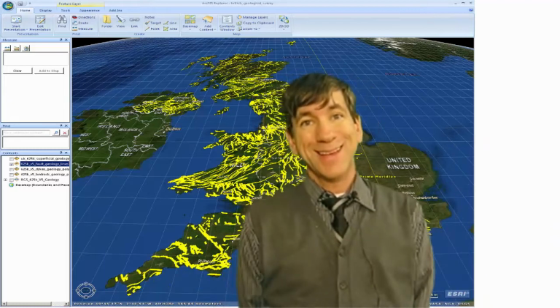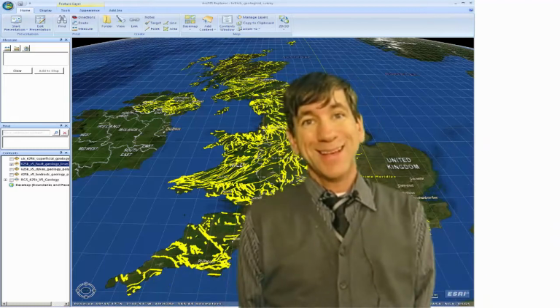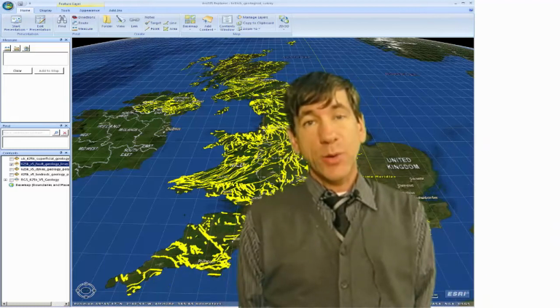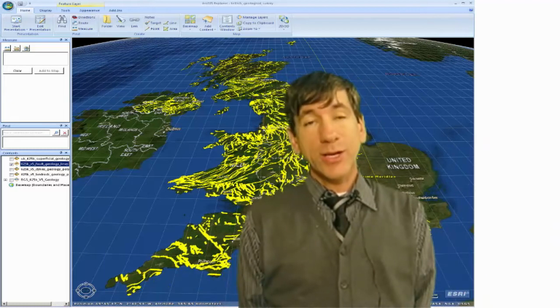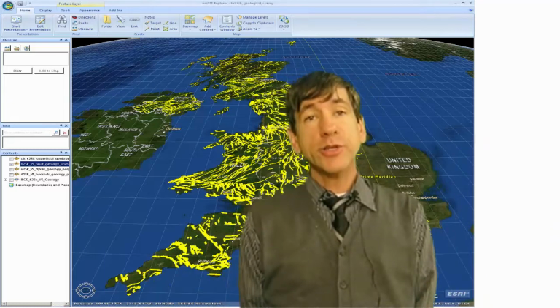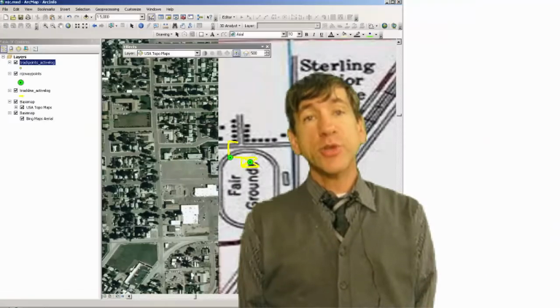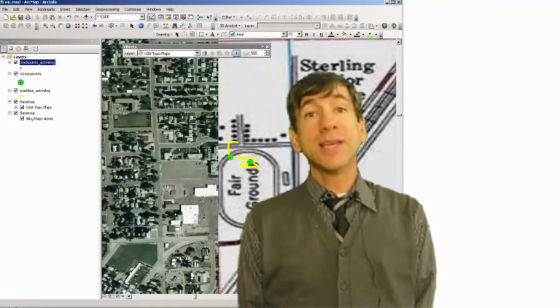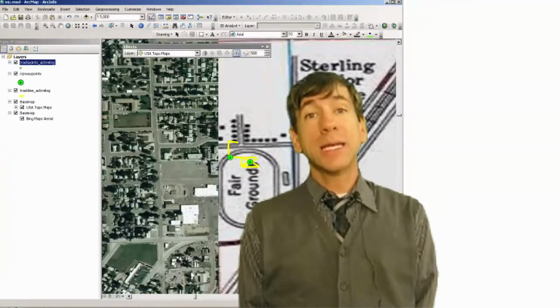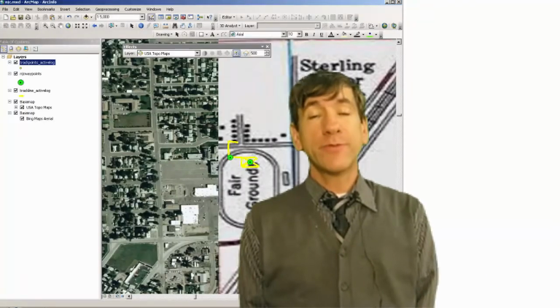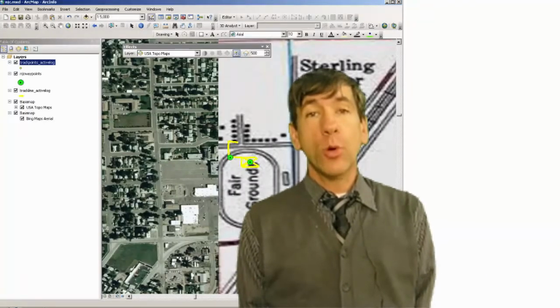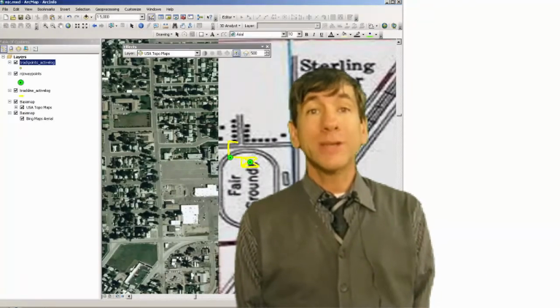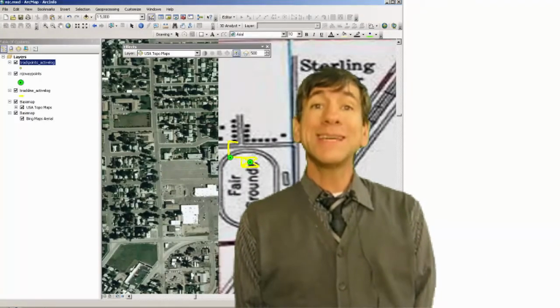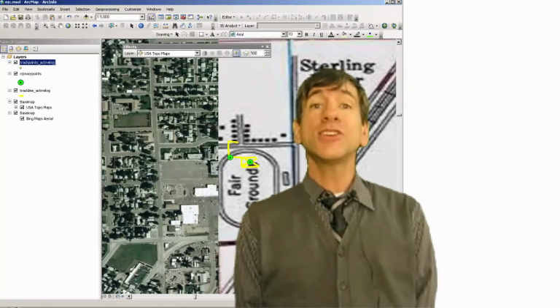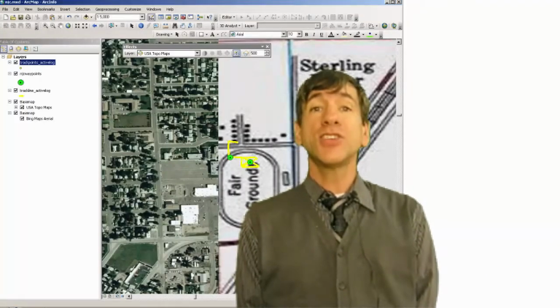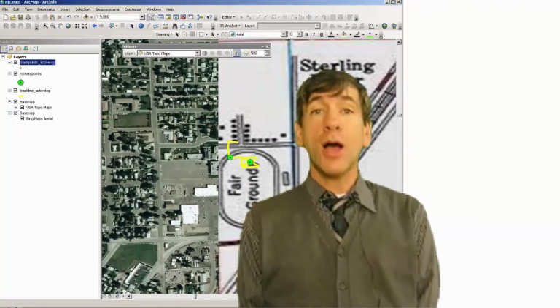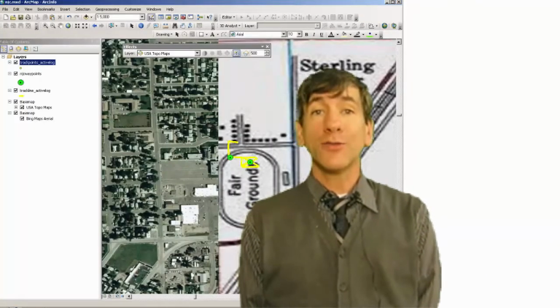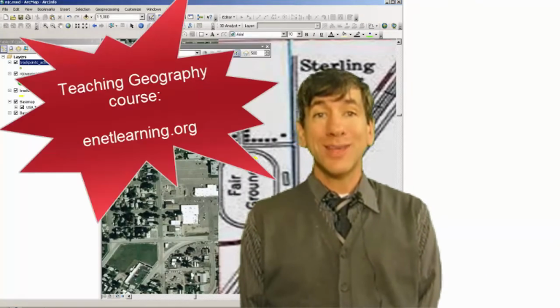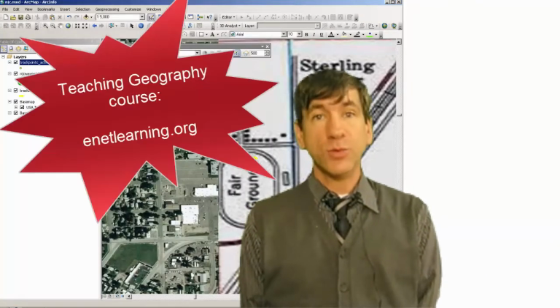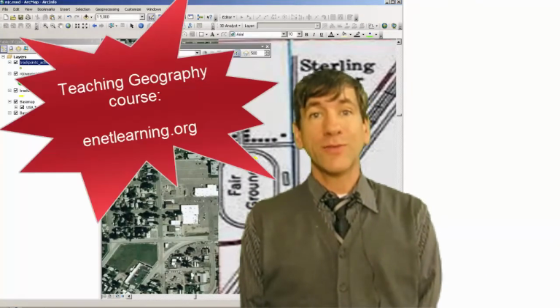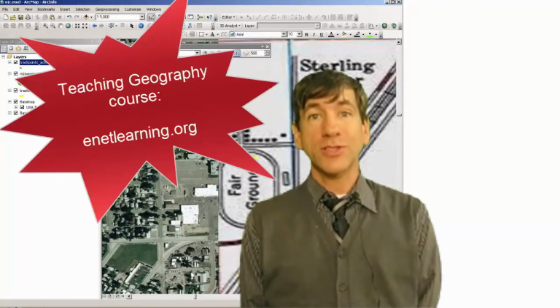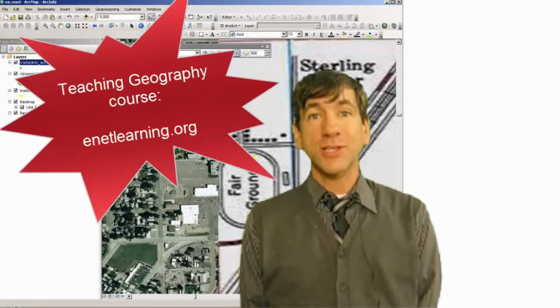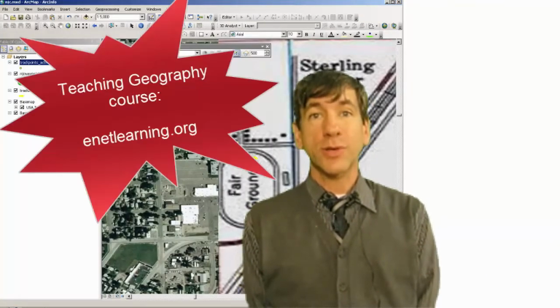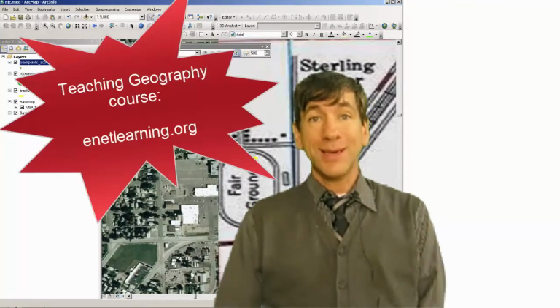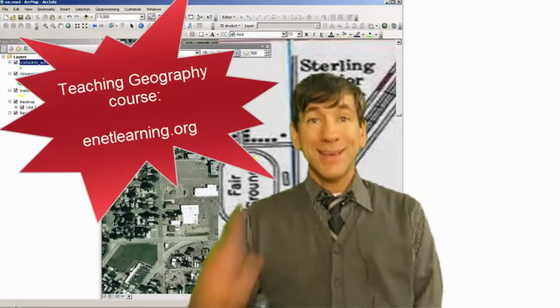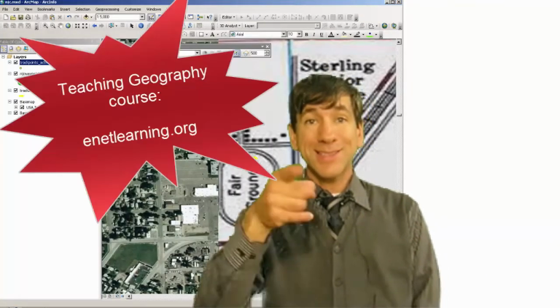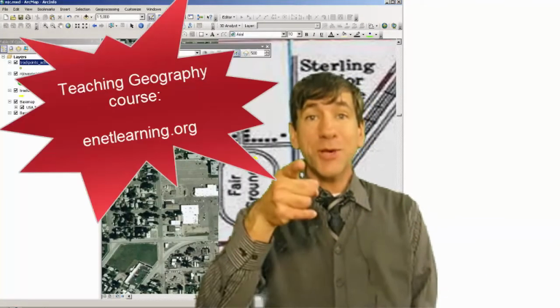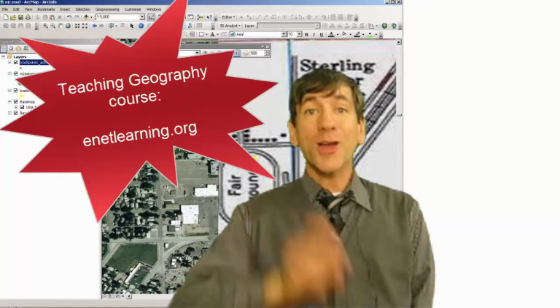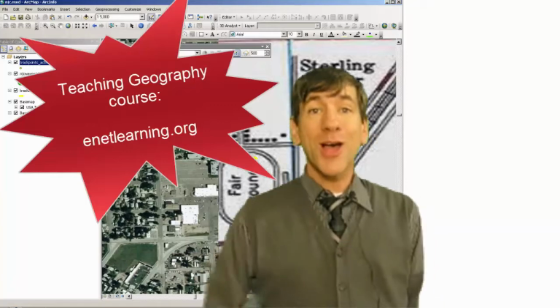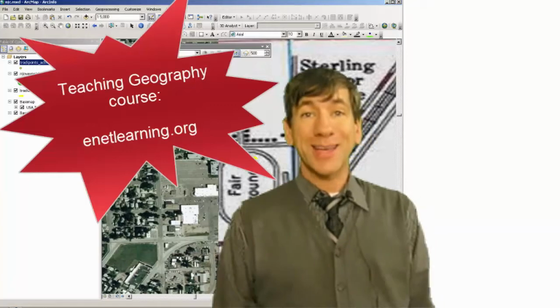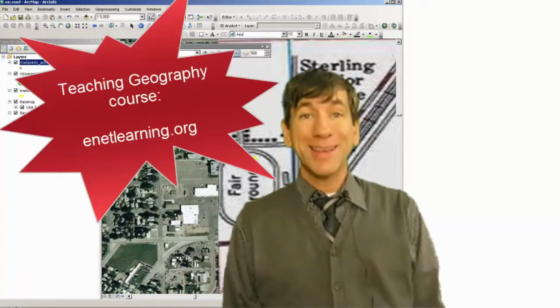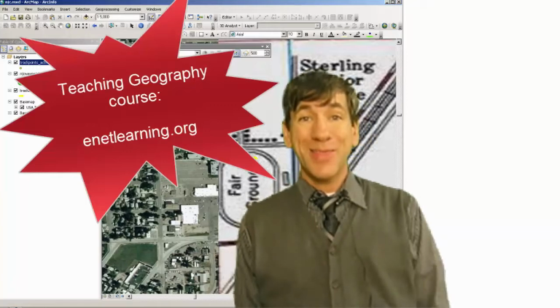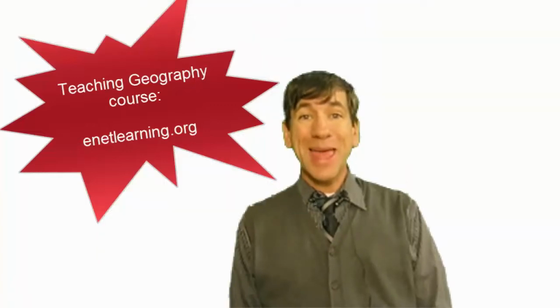So I encourage you to sign up for Teaching Geography in the 21st Century. See you online. Thanks.